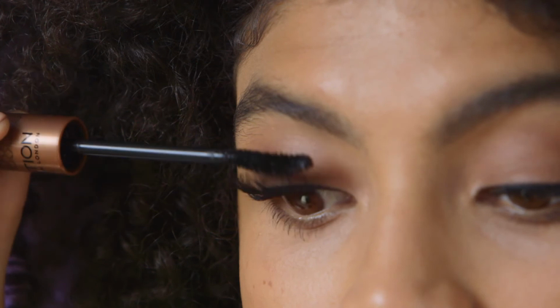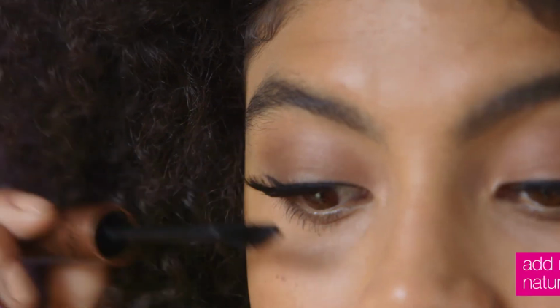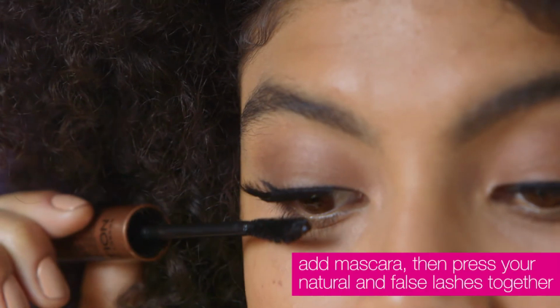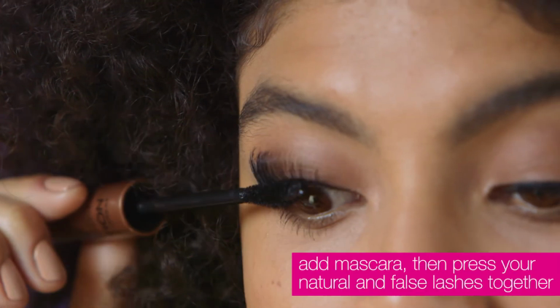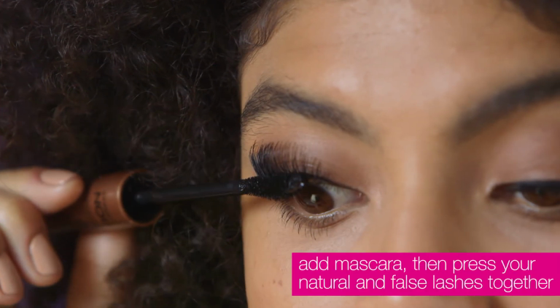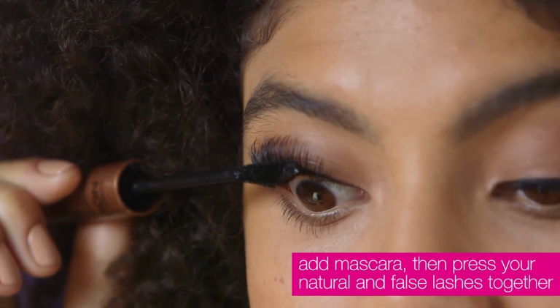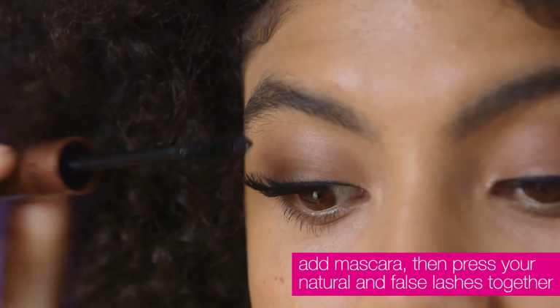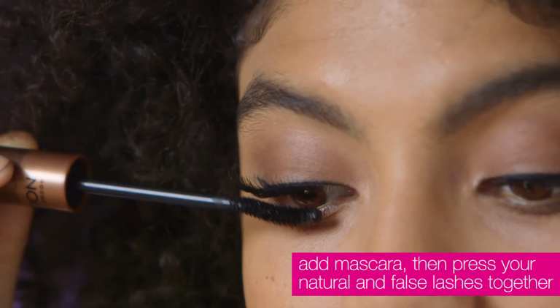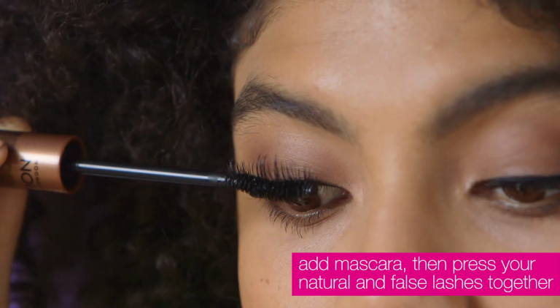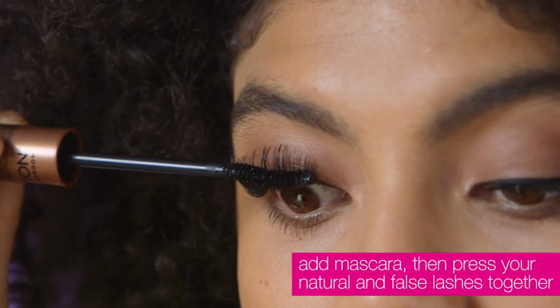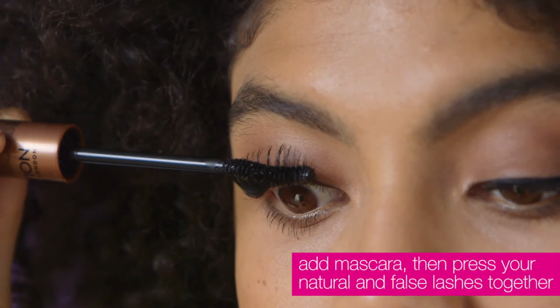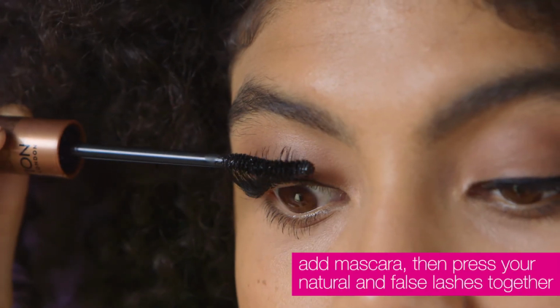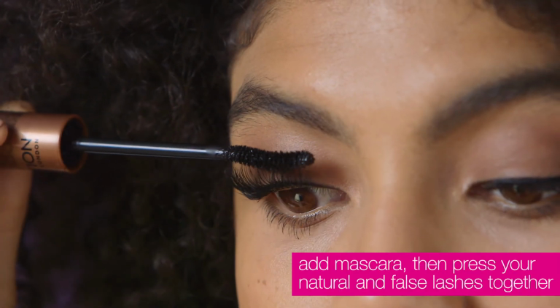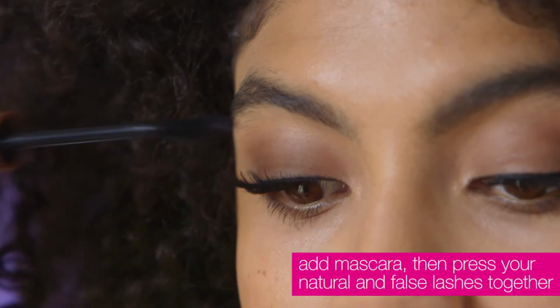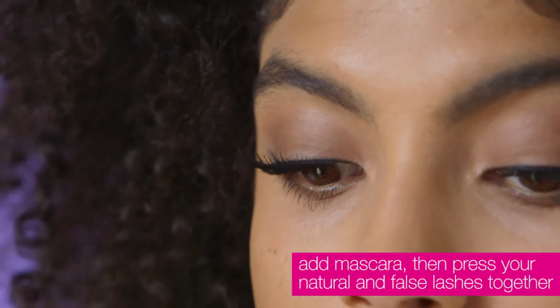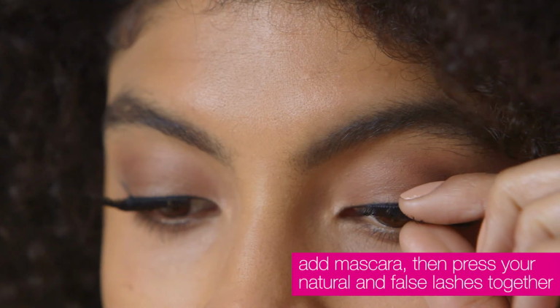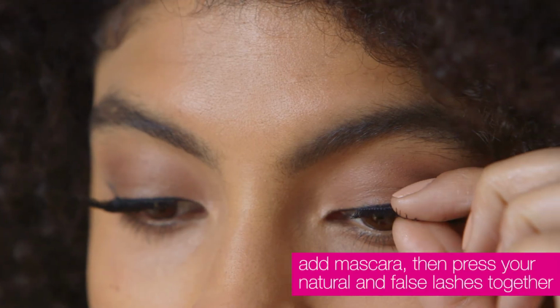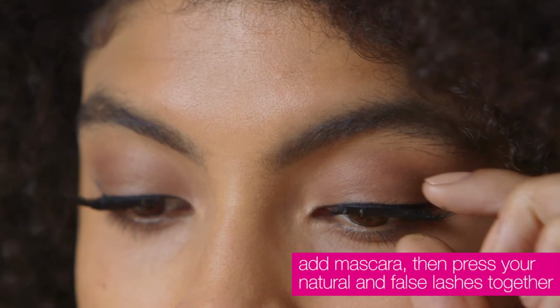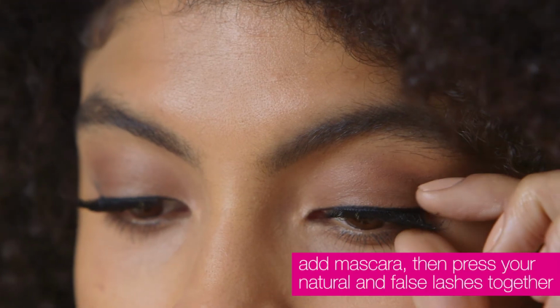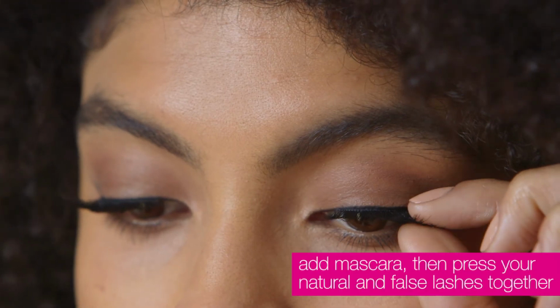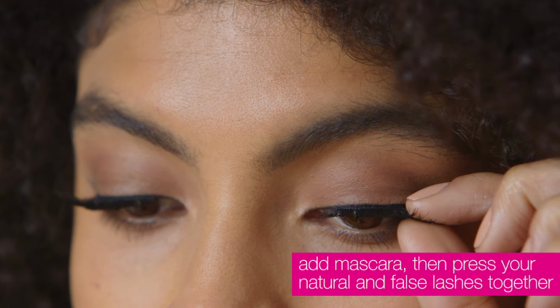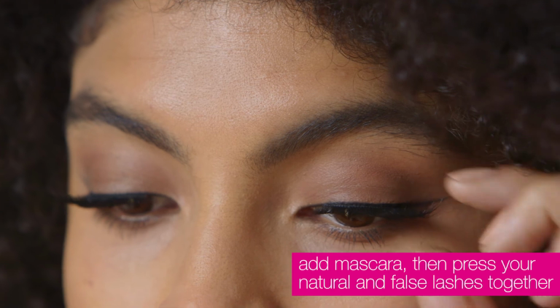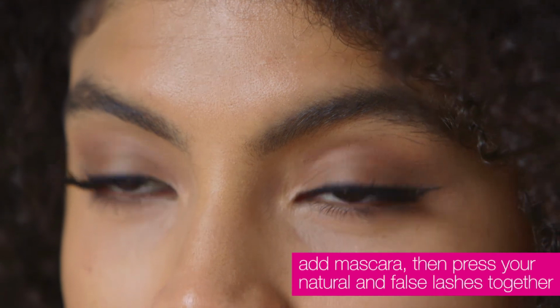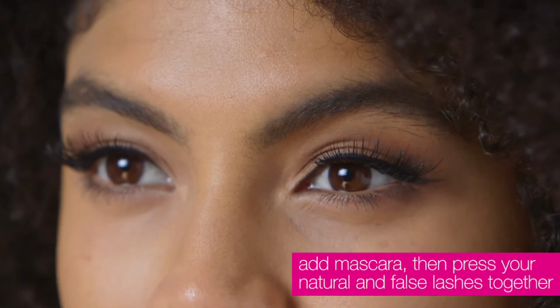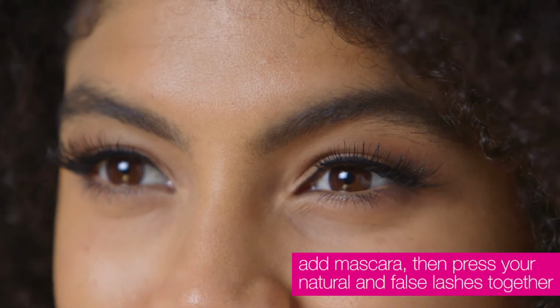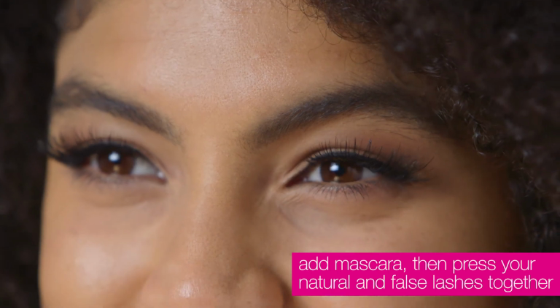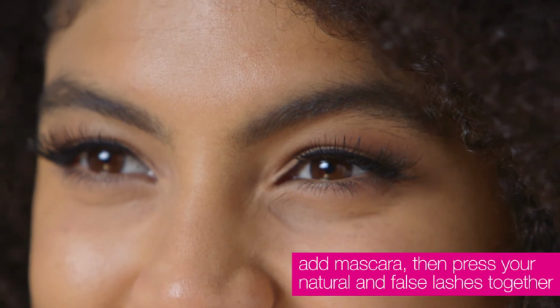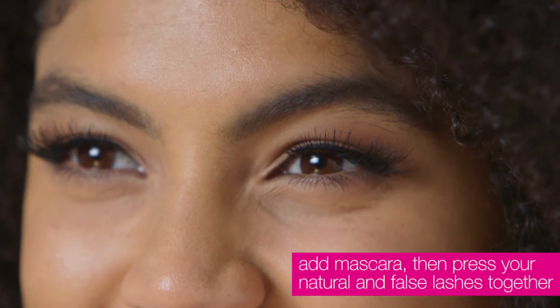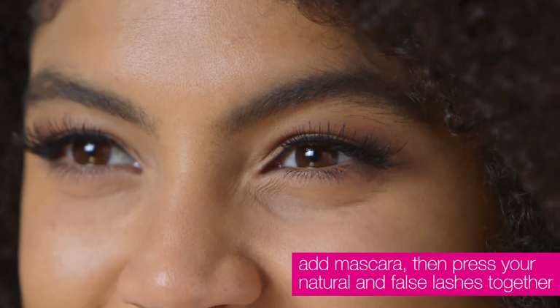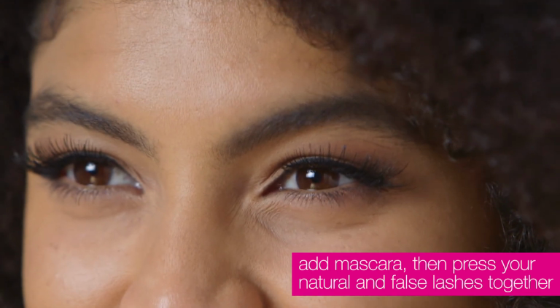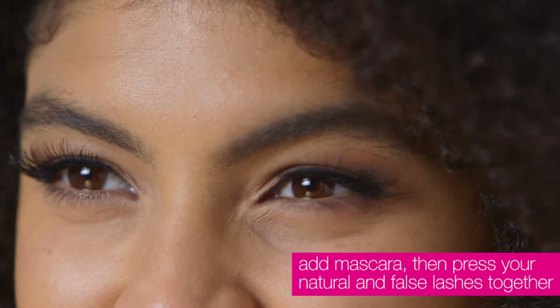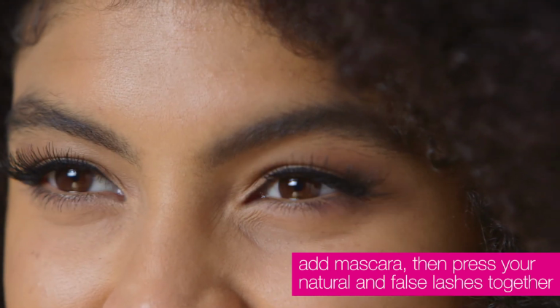Blend your false and natural lashes together by applying mascara and then press the two together. This will help those falses really stay put.